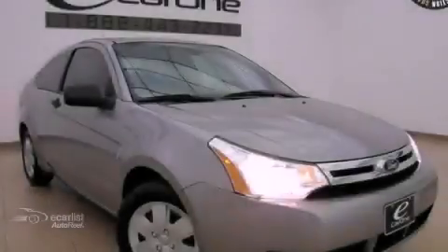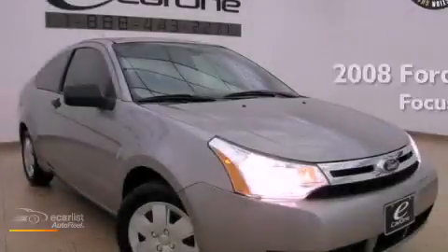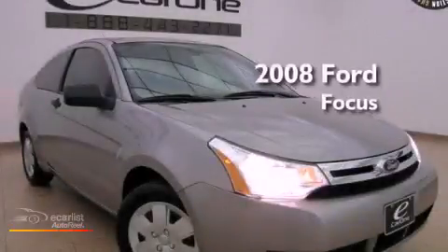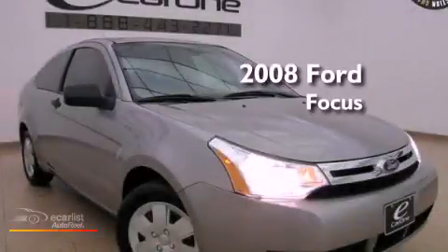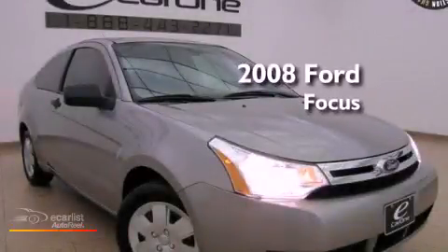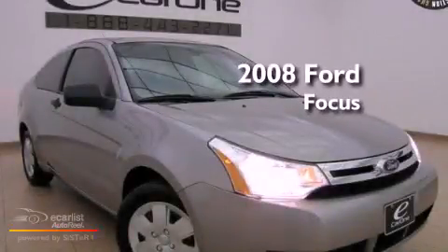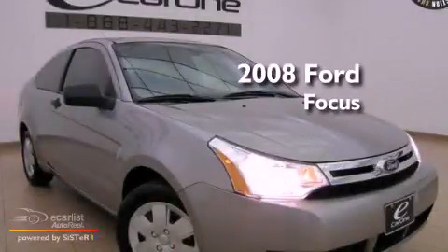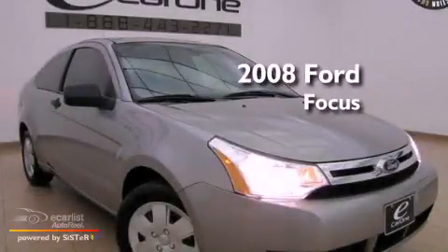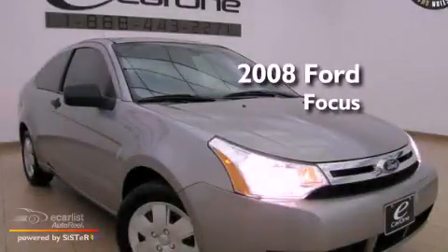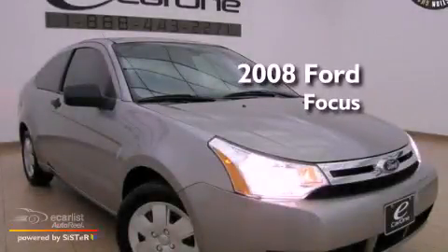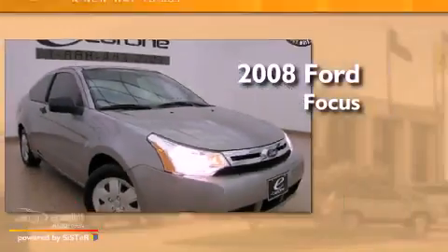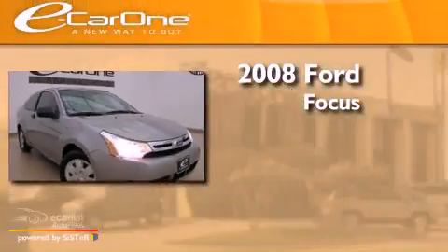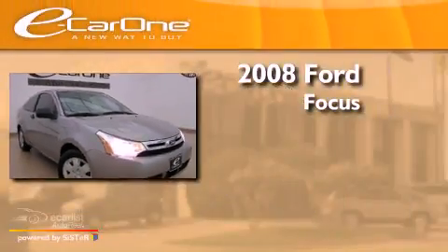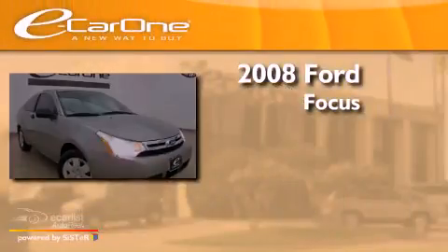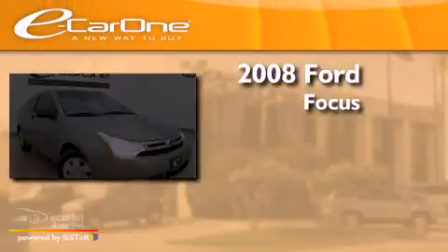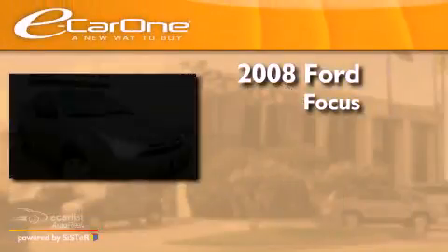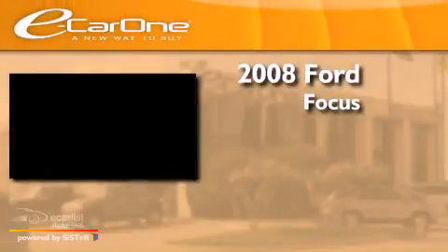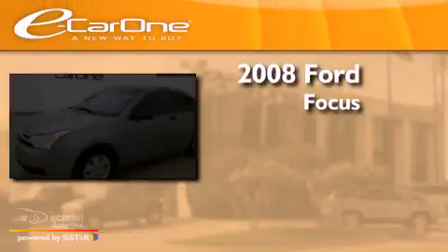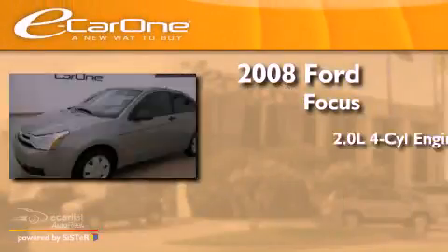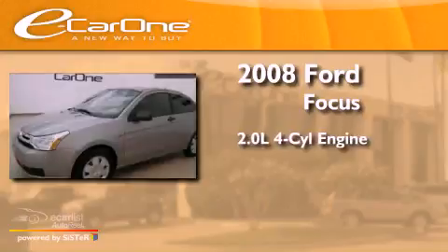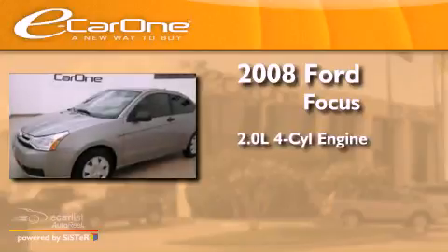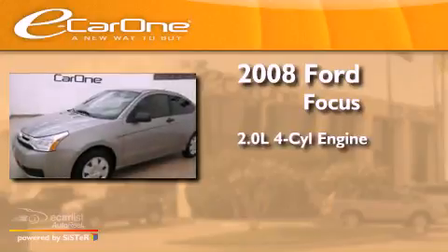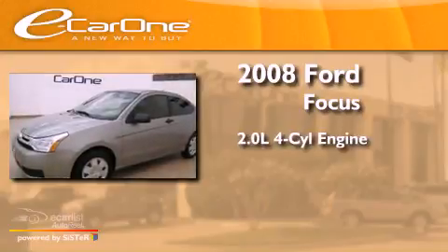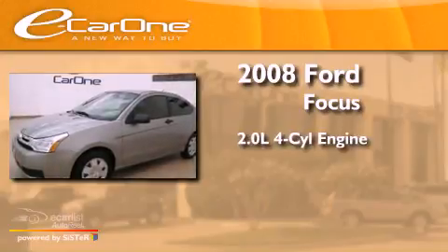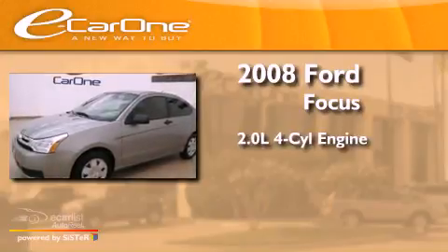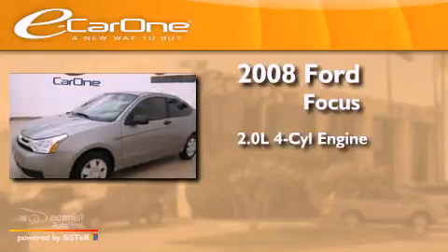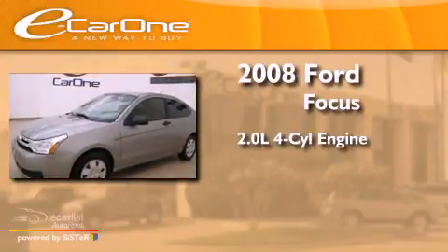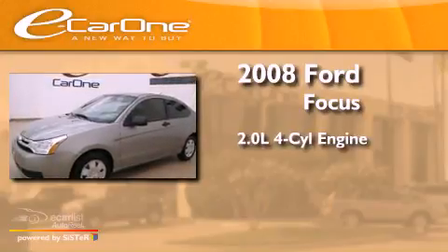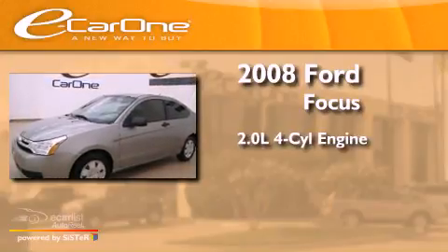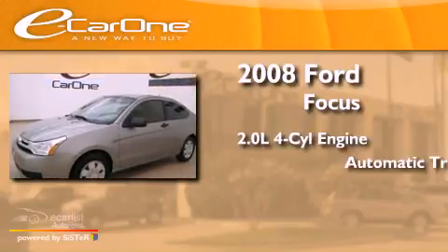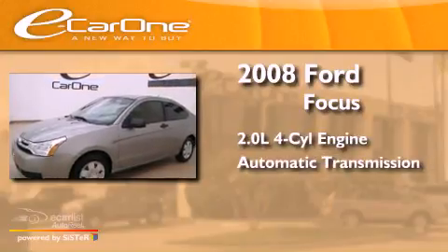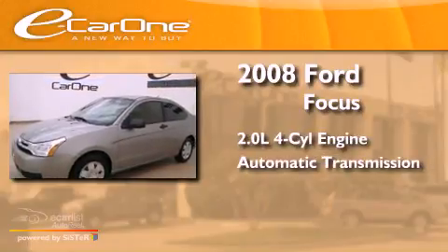This is a 2008 Ford Focus. It has a 2.0-liter four-cylinder engine and an automatic transmission.